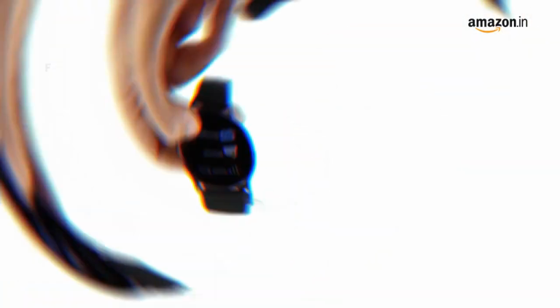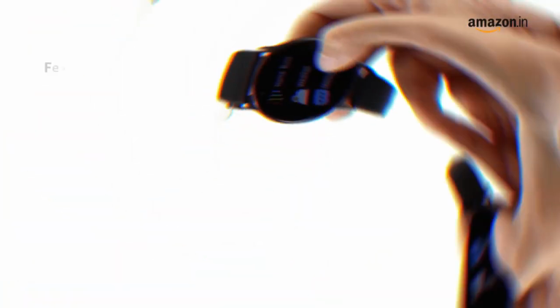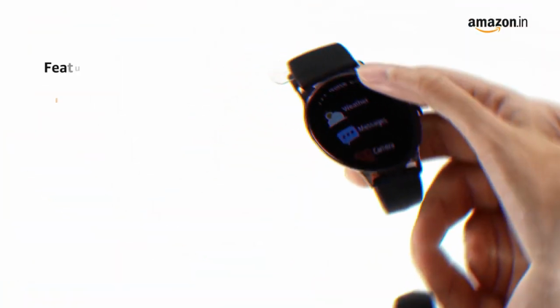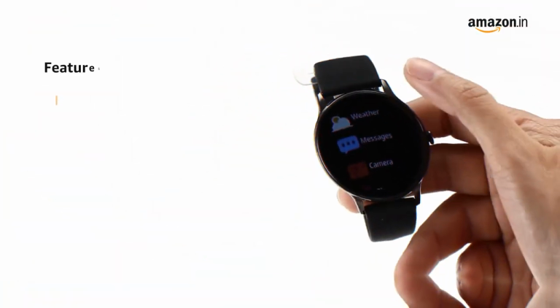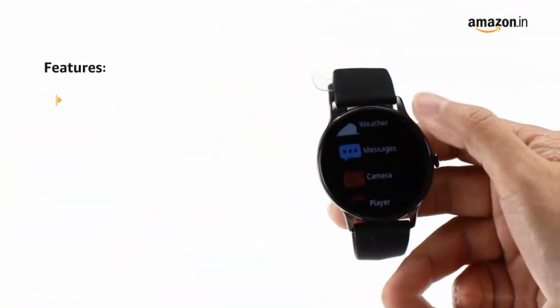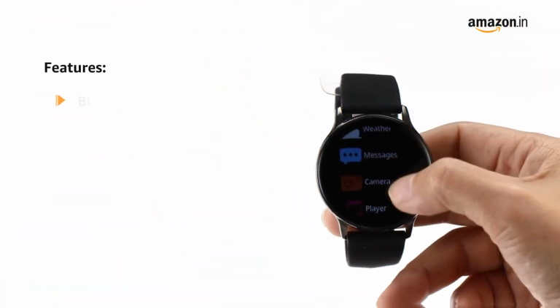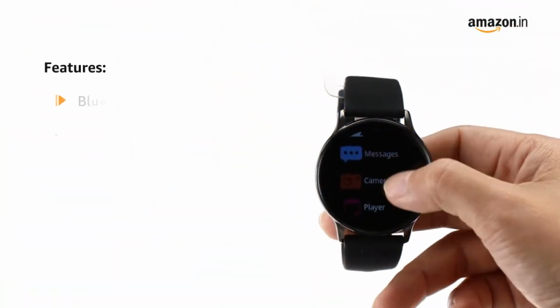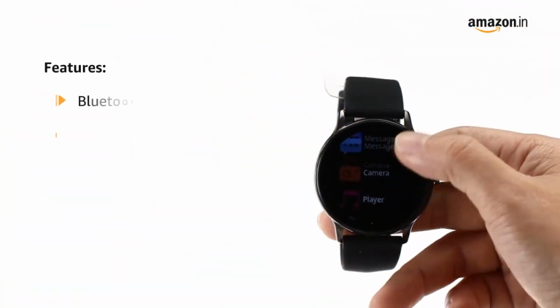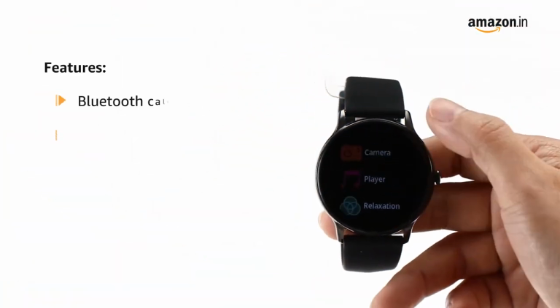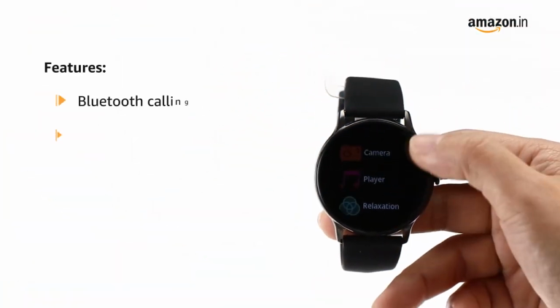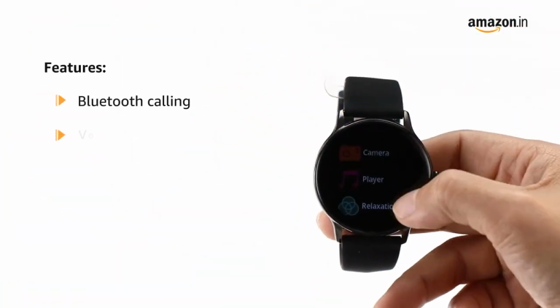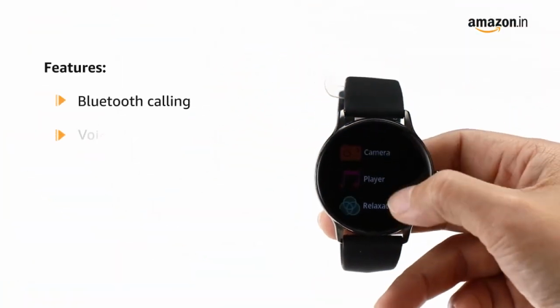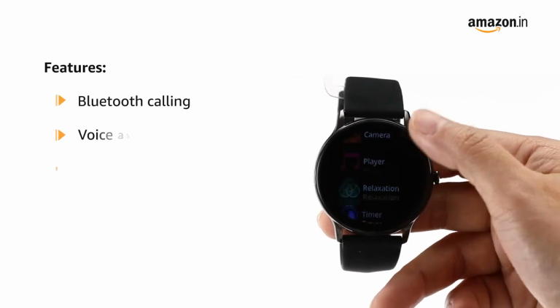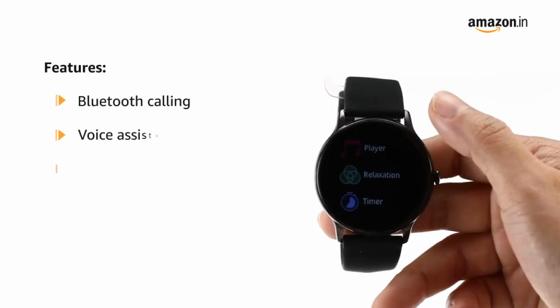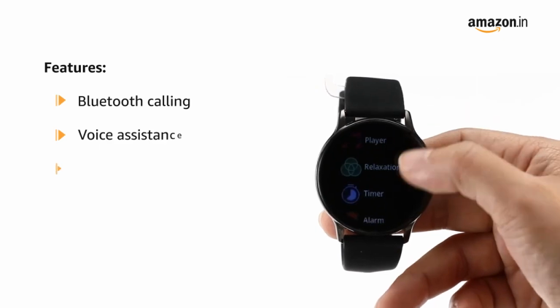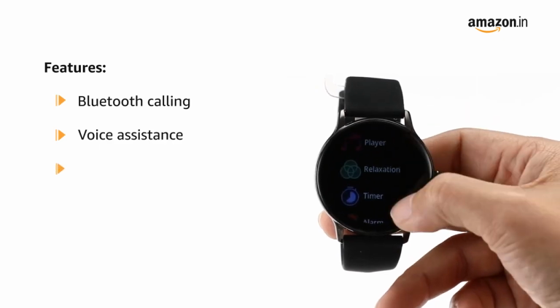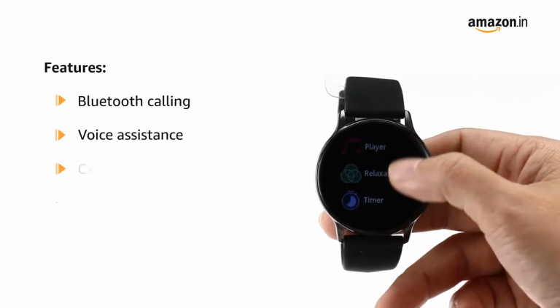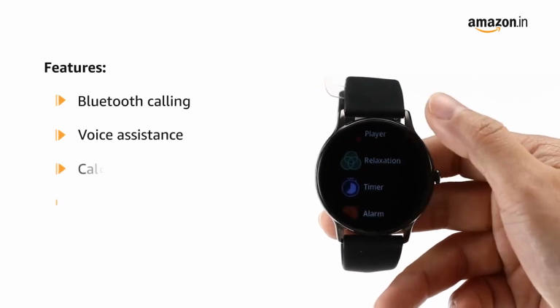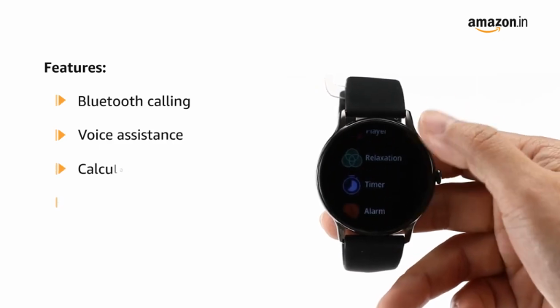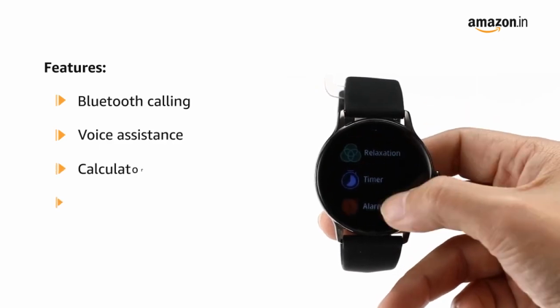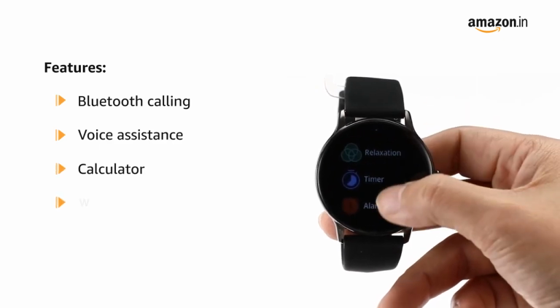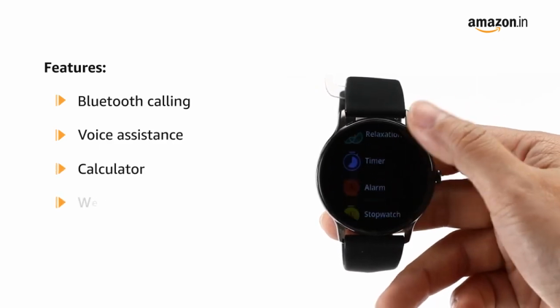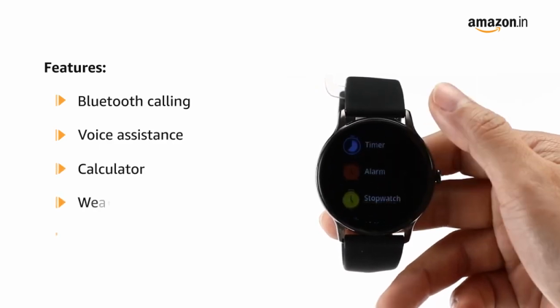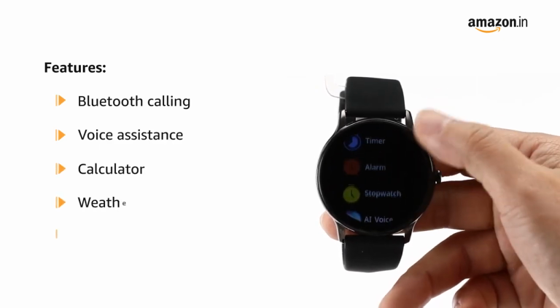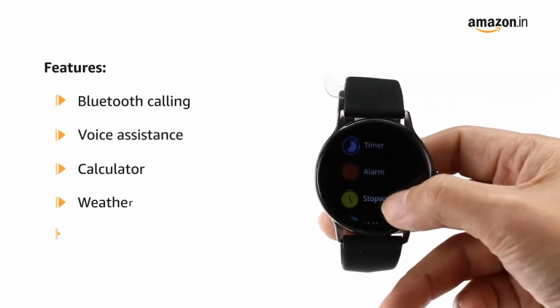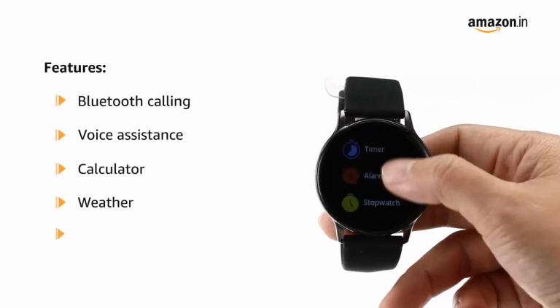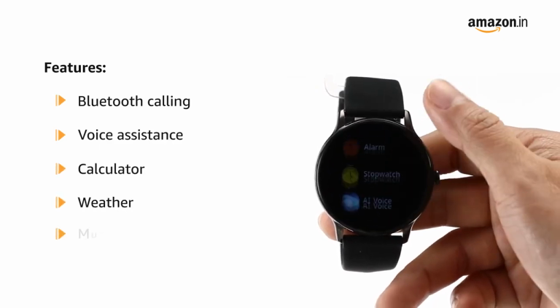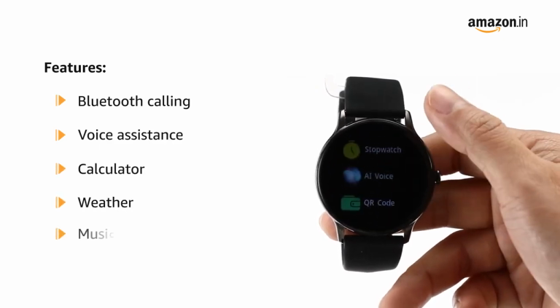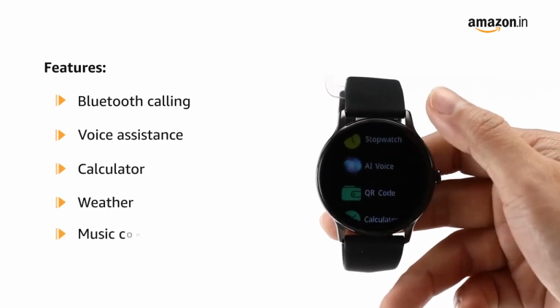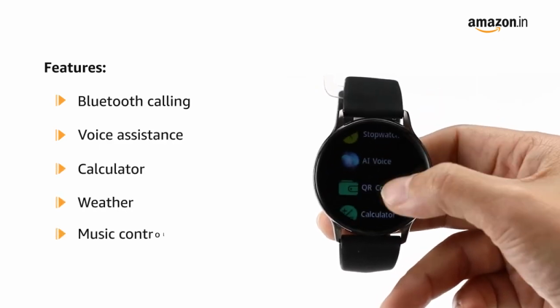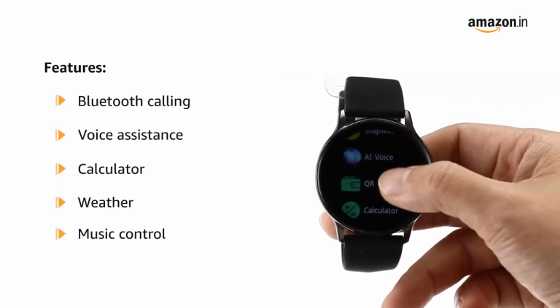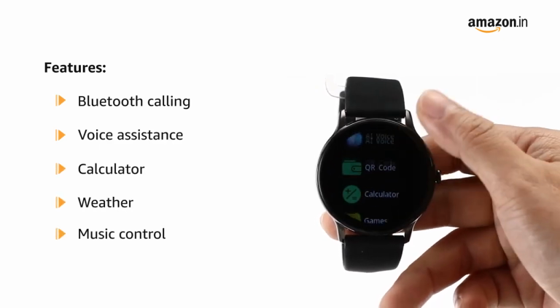Featured with Bluetooth calling, voice assistance, calculator, weather, and music control.